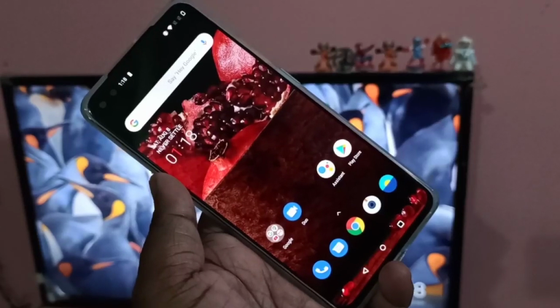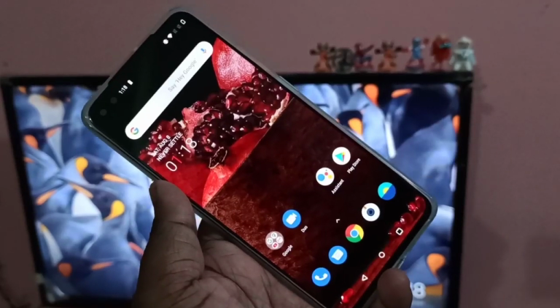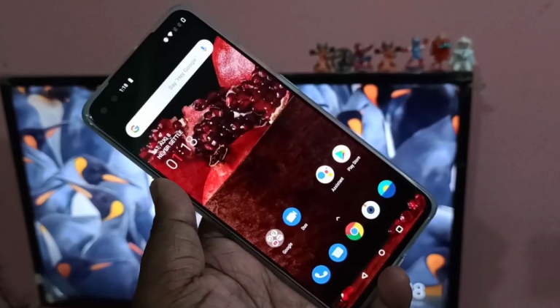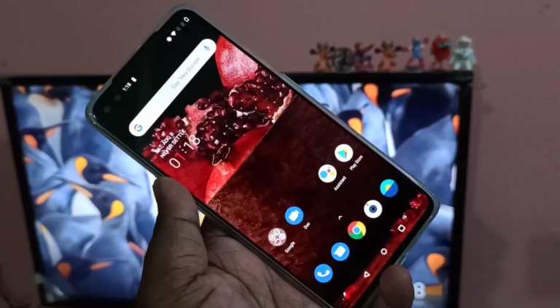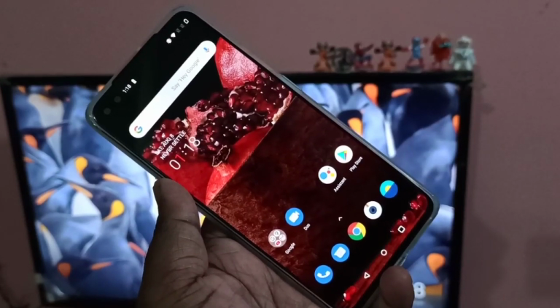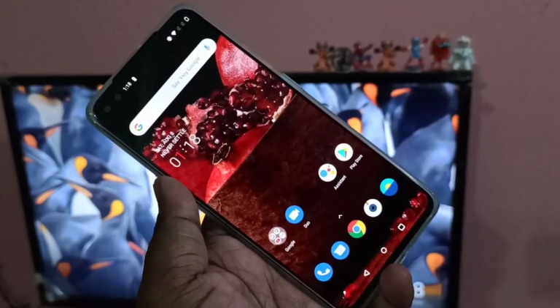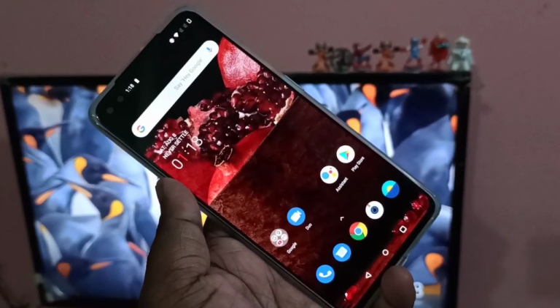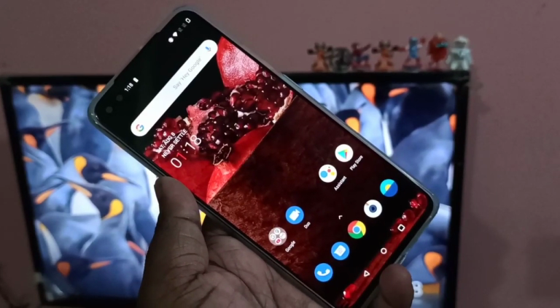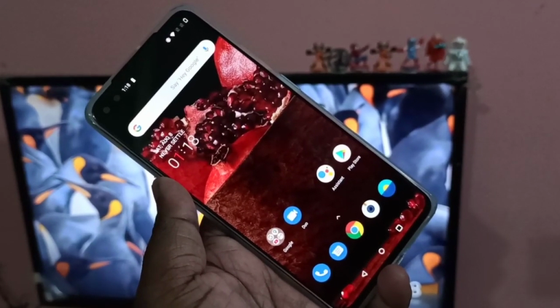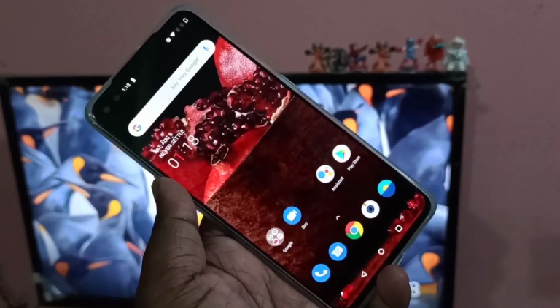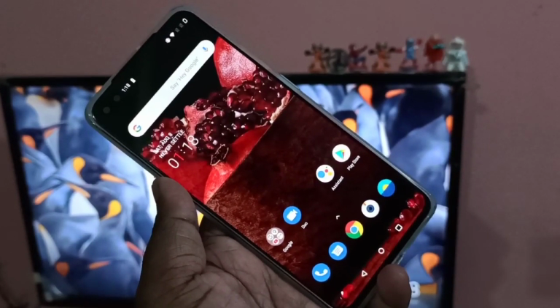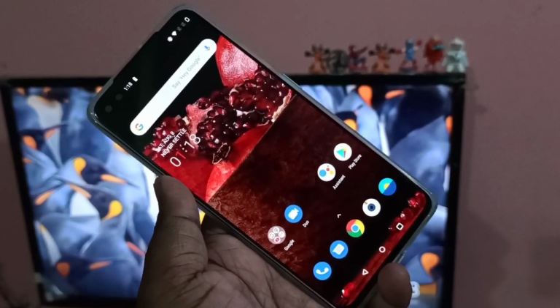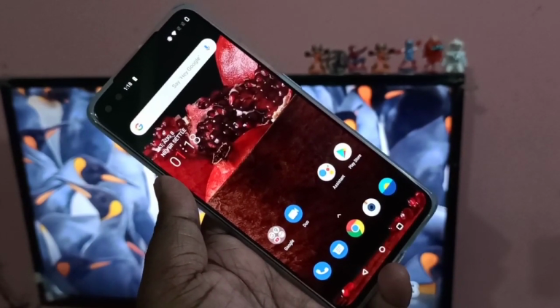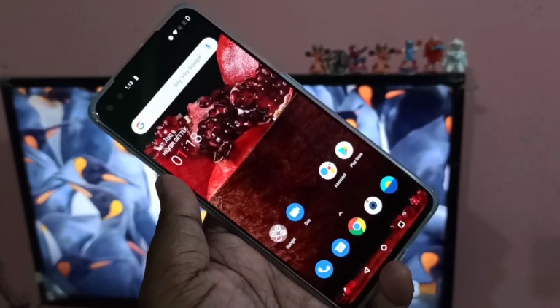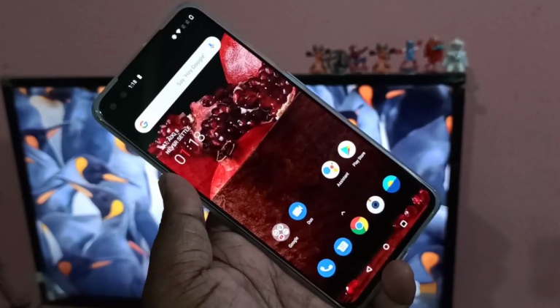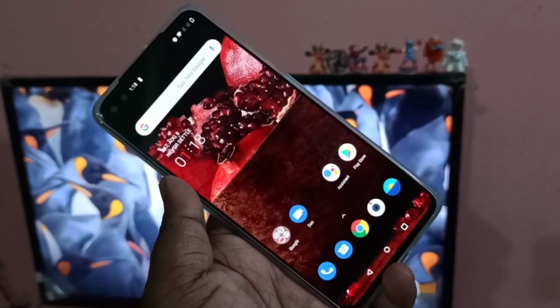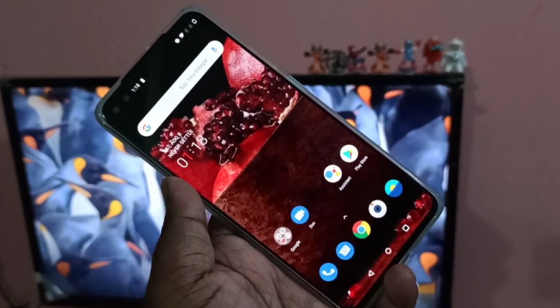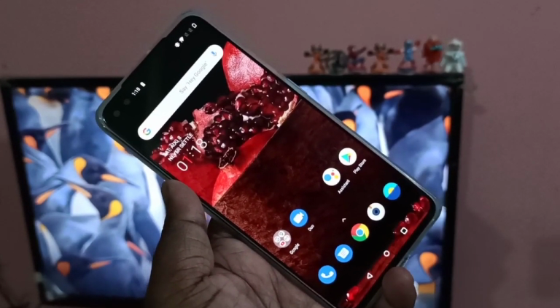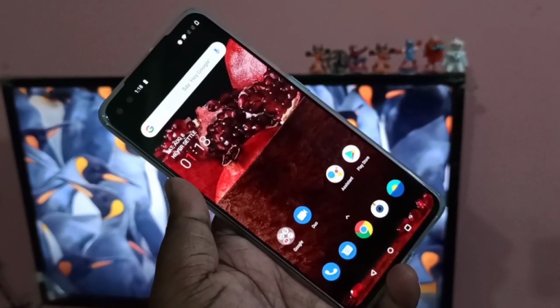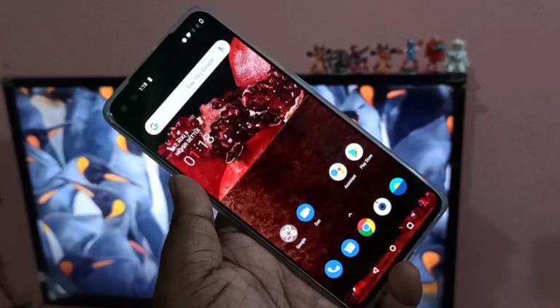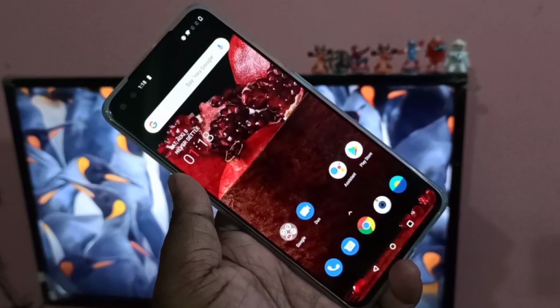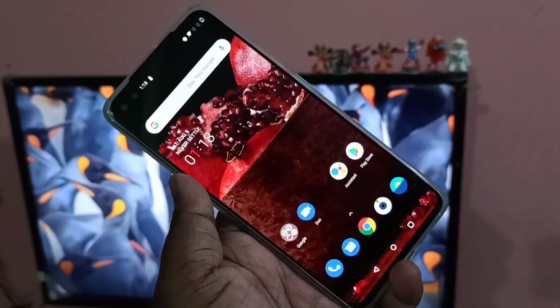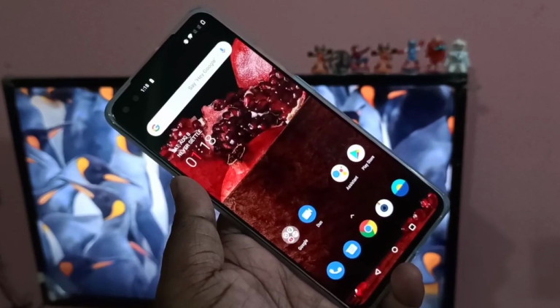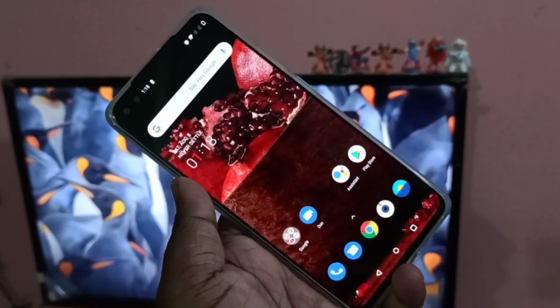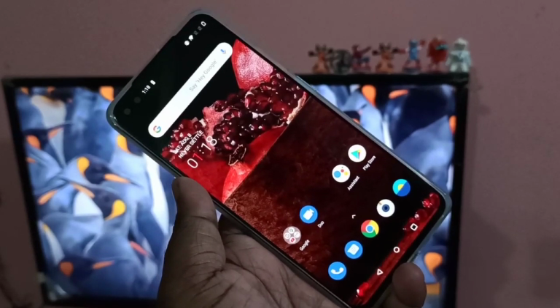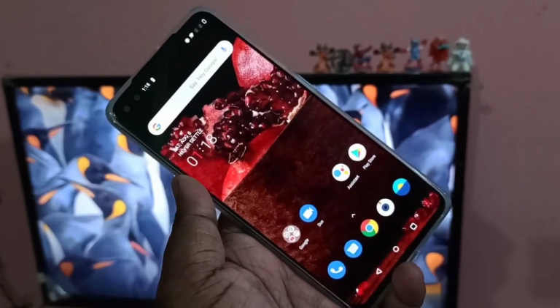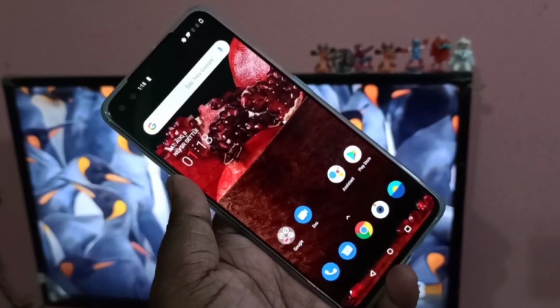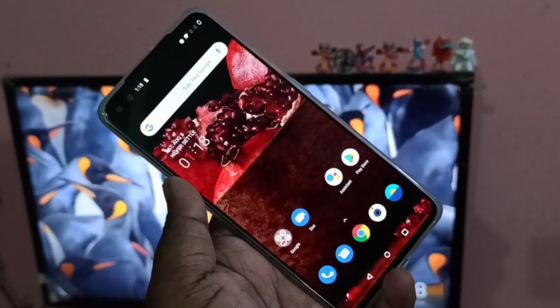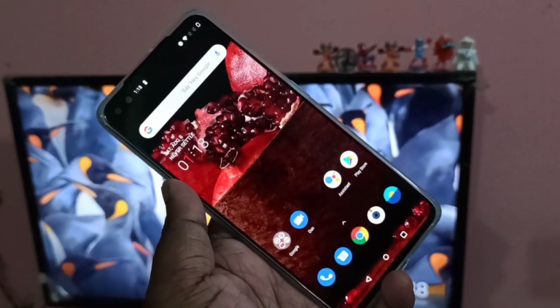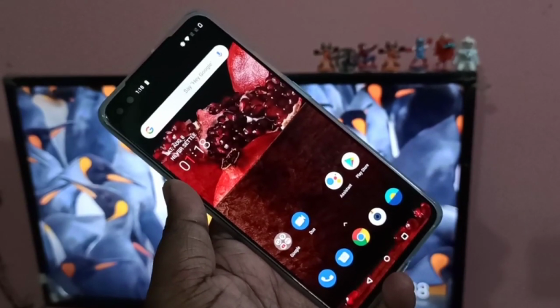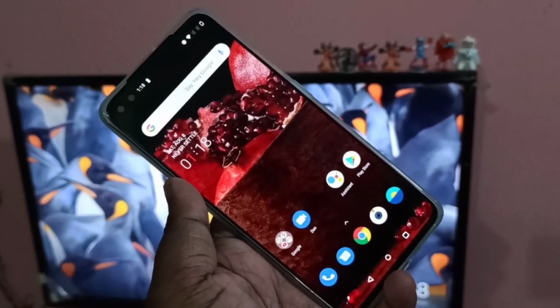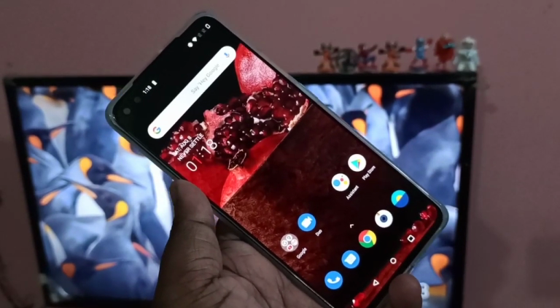Hi guys, in this video I will show you two methods to connect a OnePlus Nord mobile phone to a smart TV.